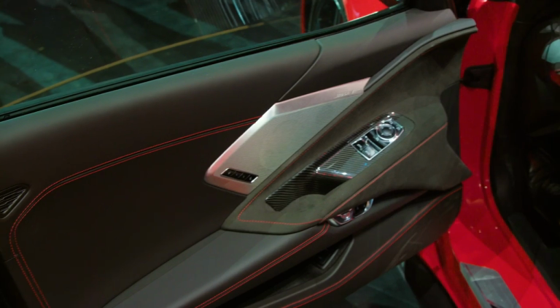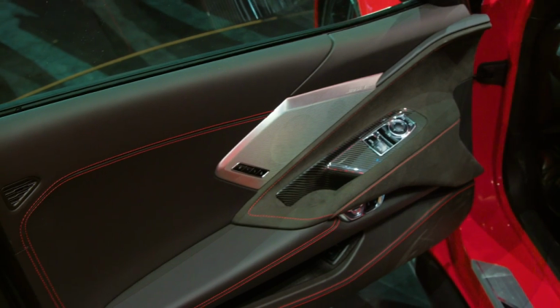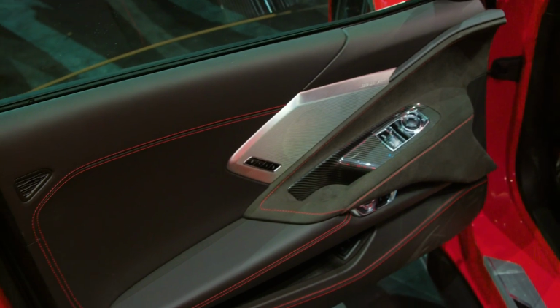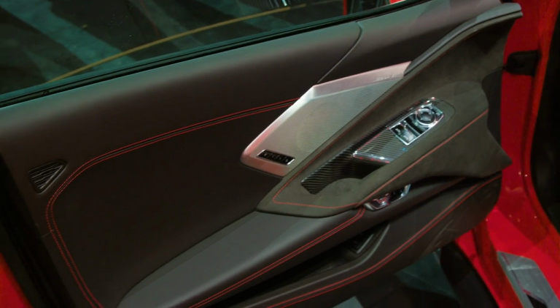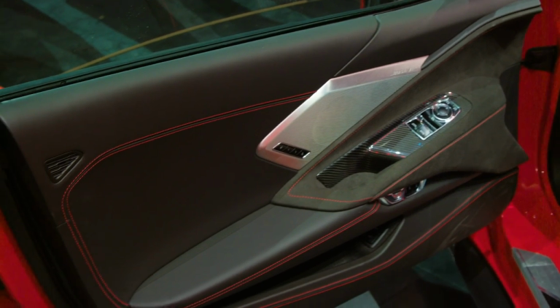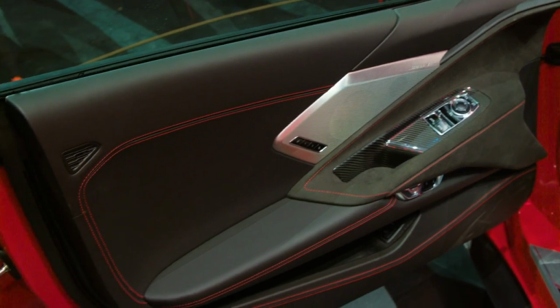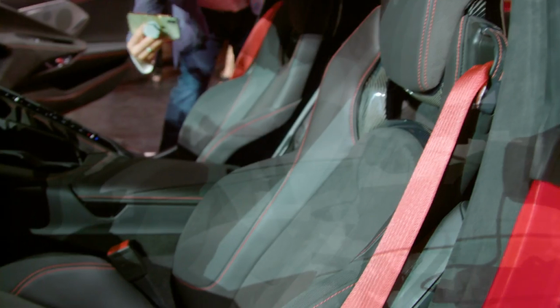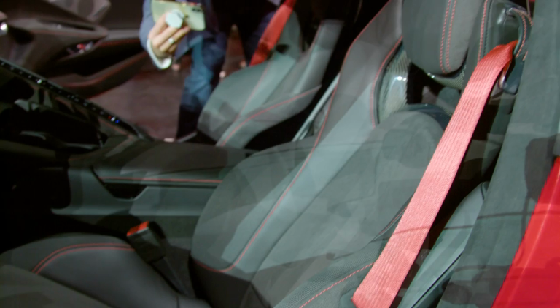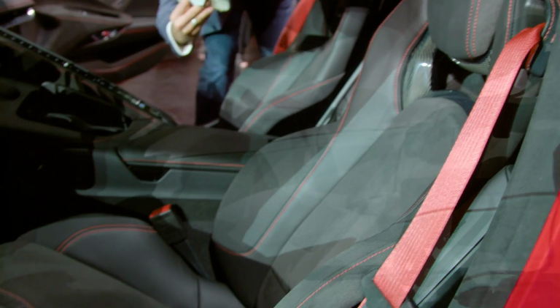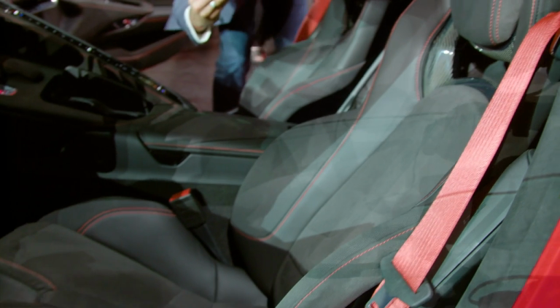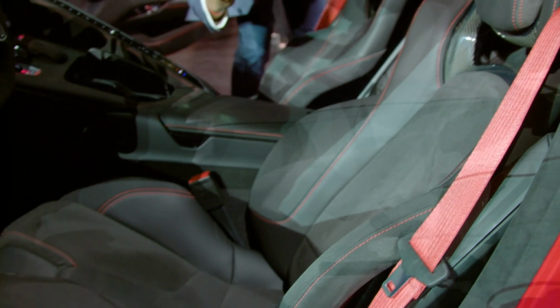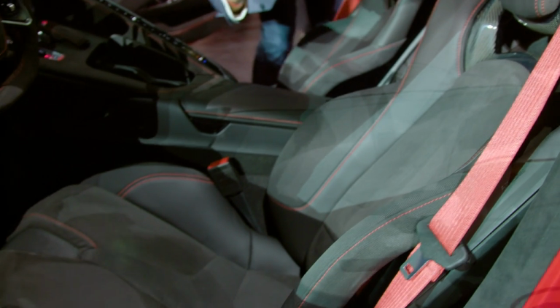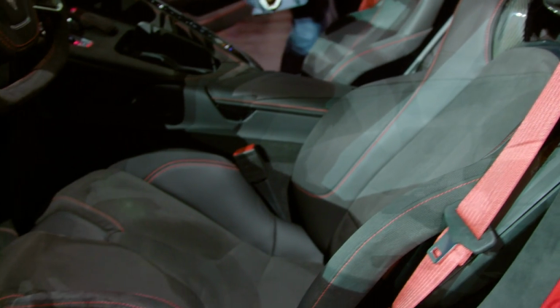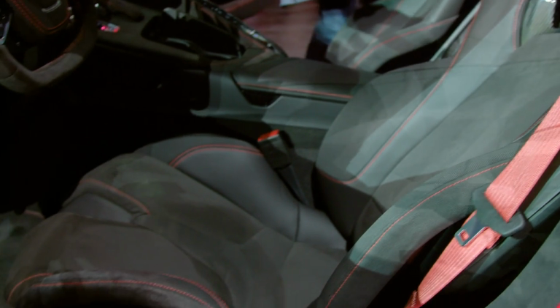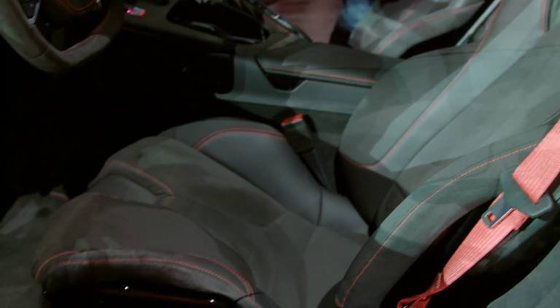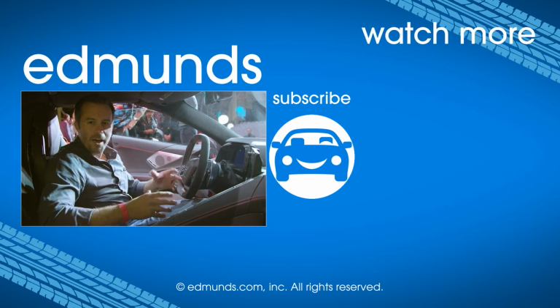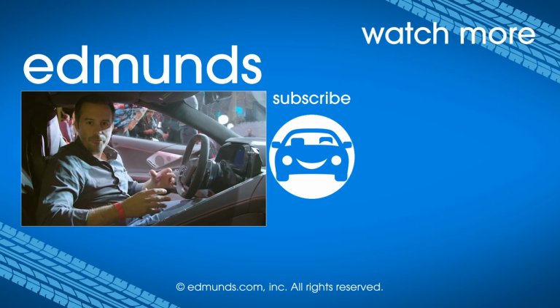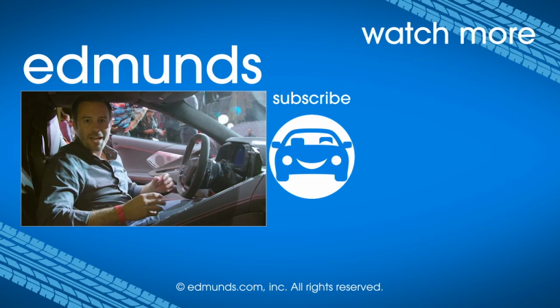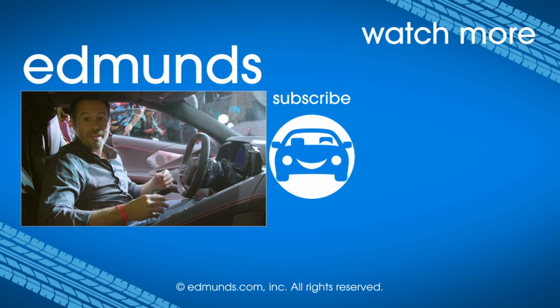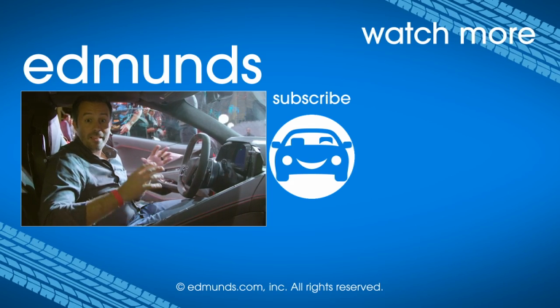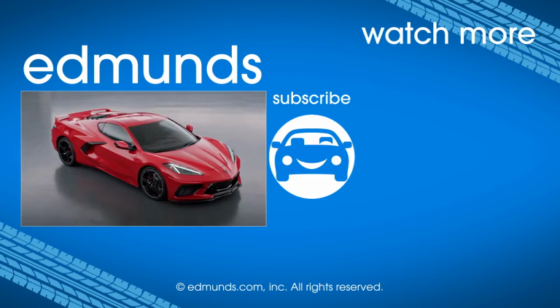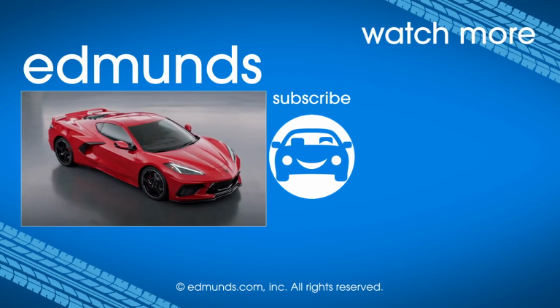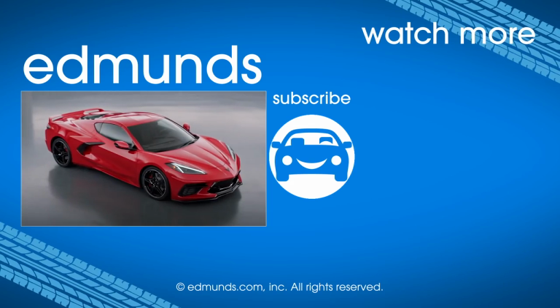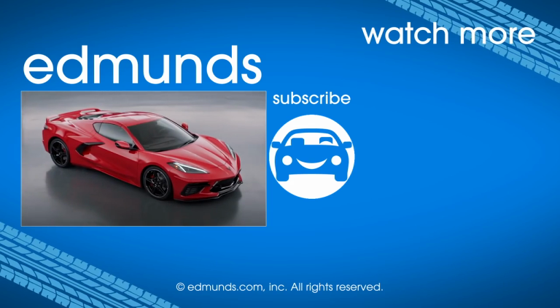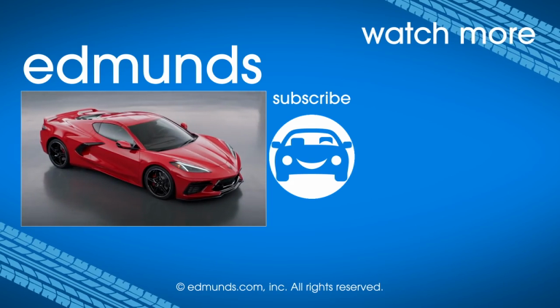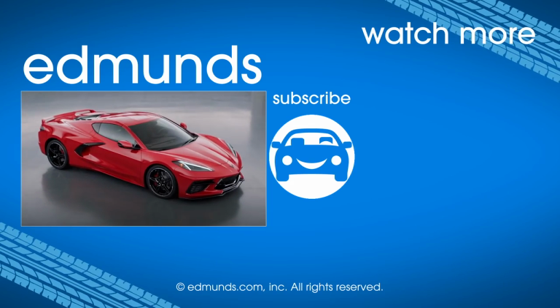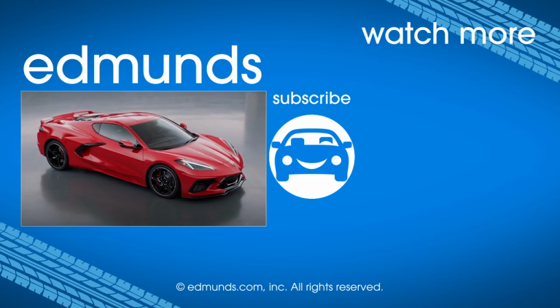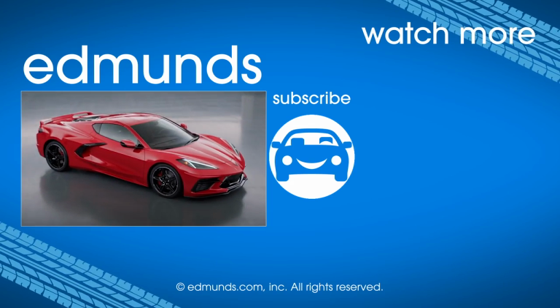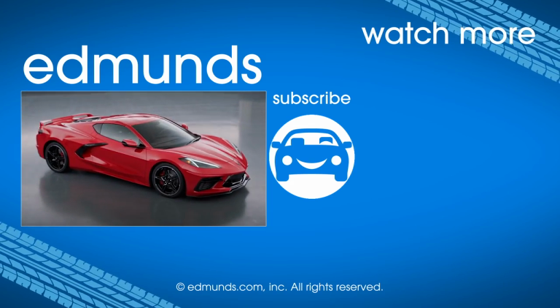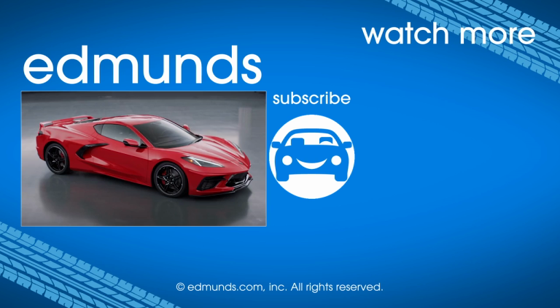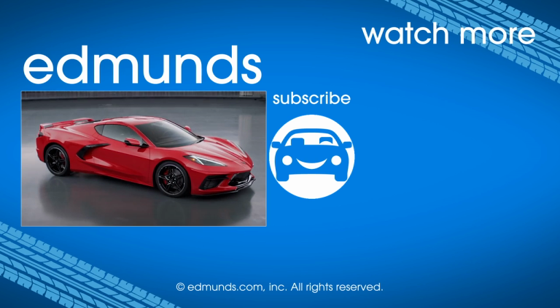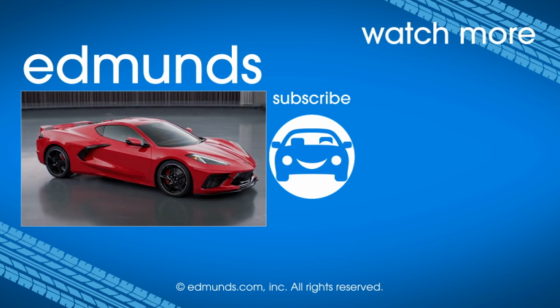There's a lot here that we're going to have to learn and experience and talk about. But for the time being, this Corvette looks really cool and we can't wait to drive it.